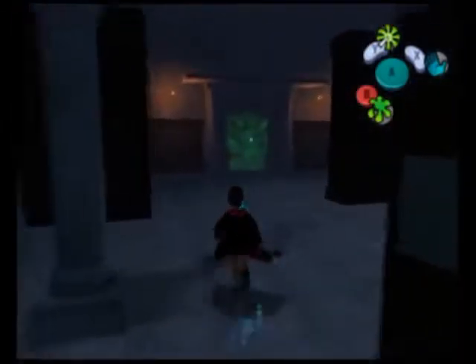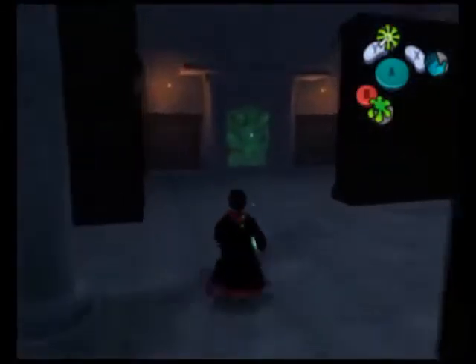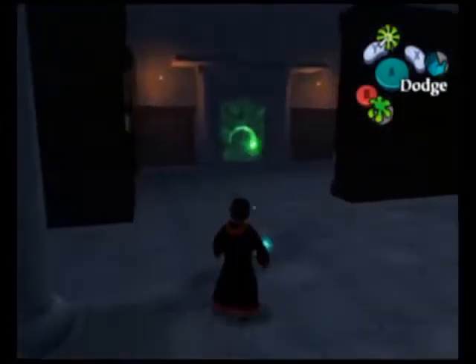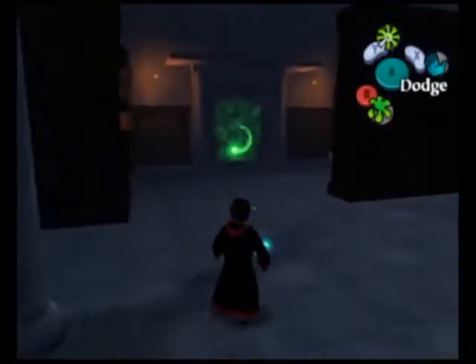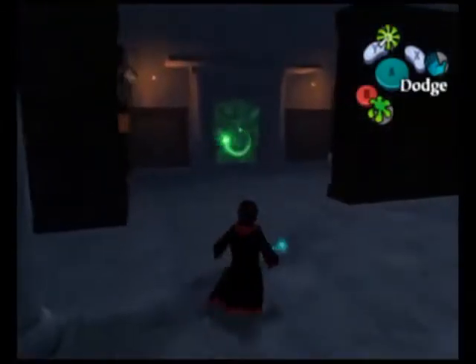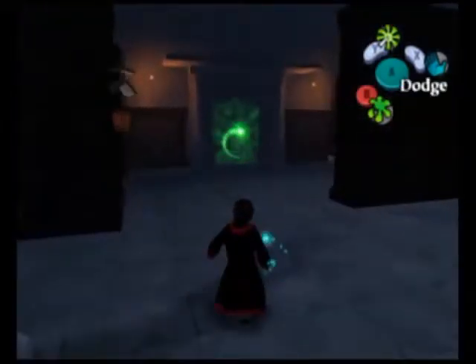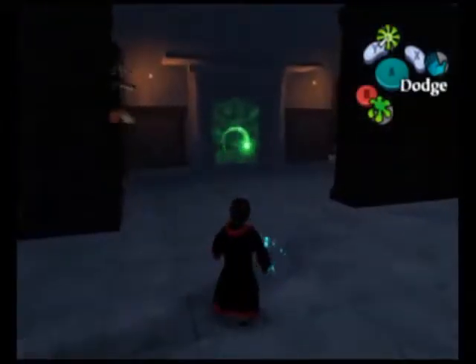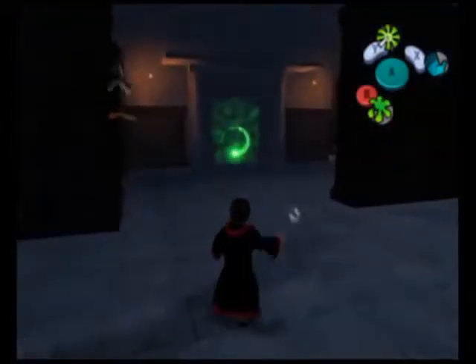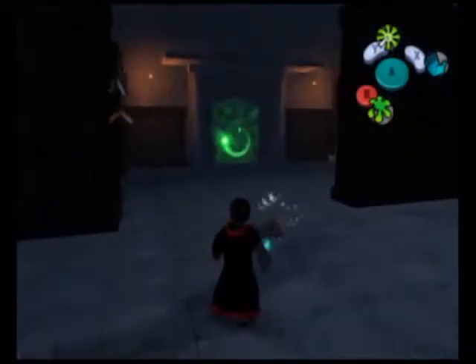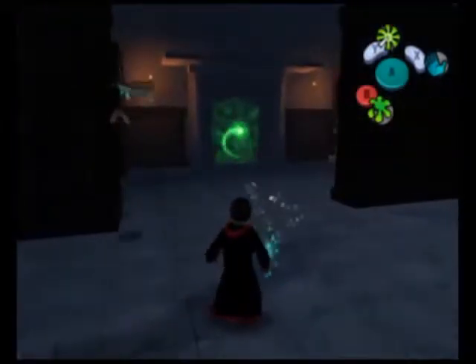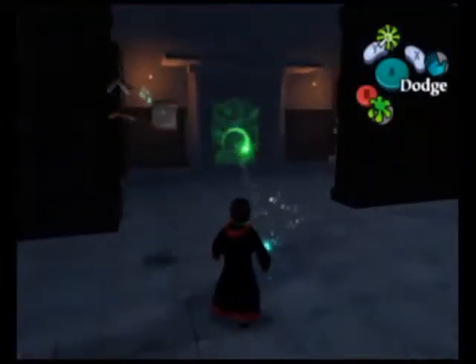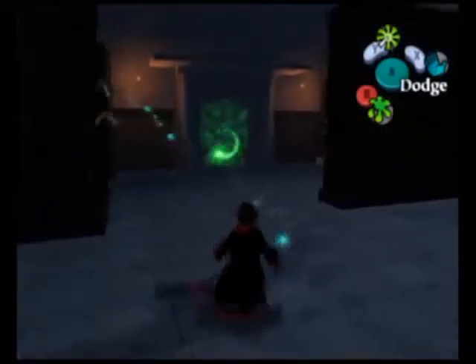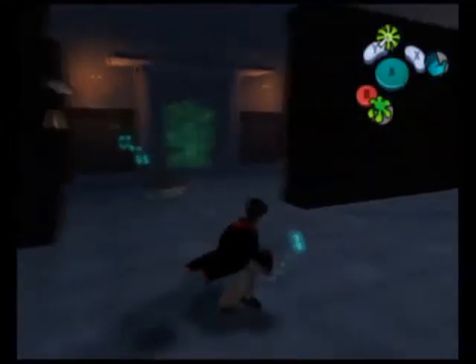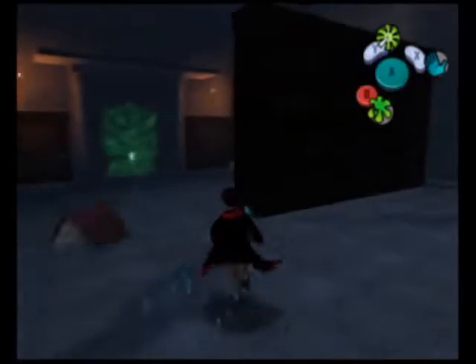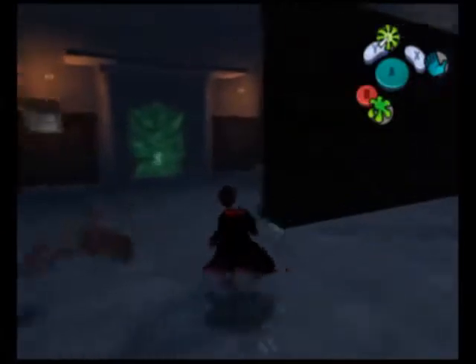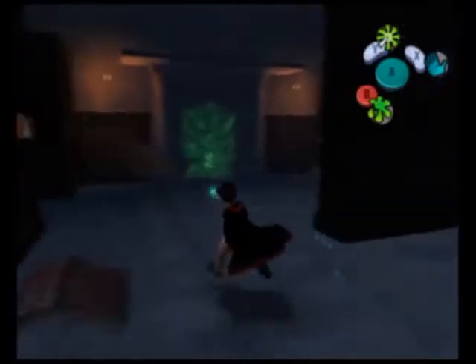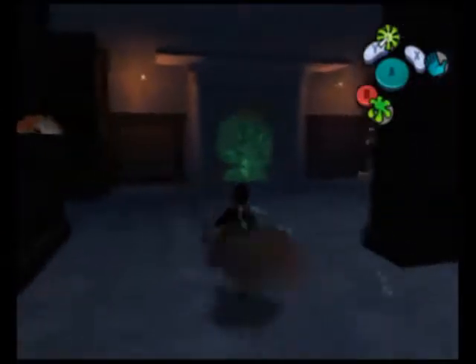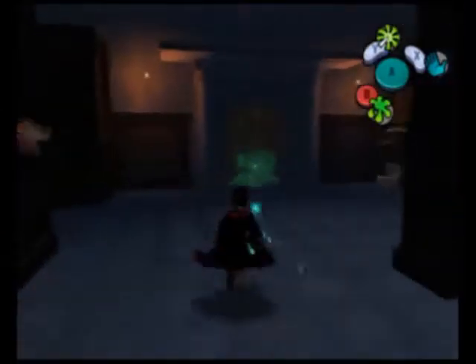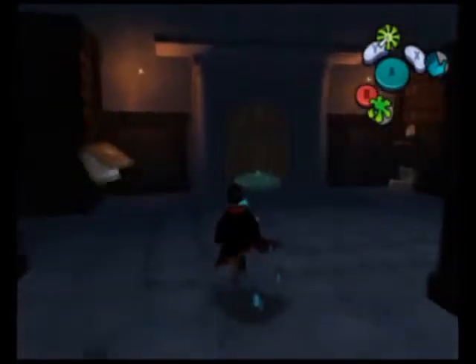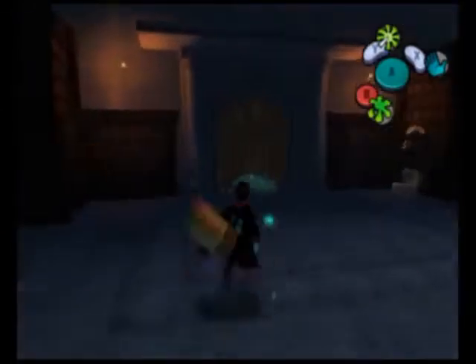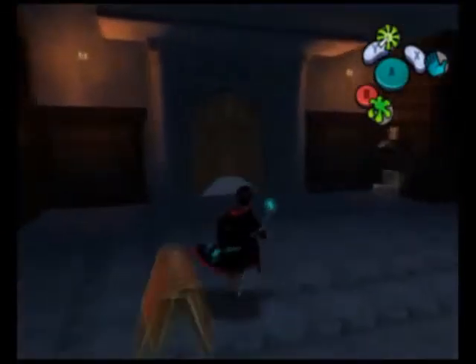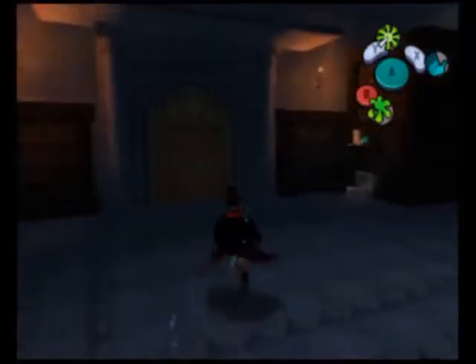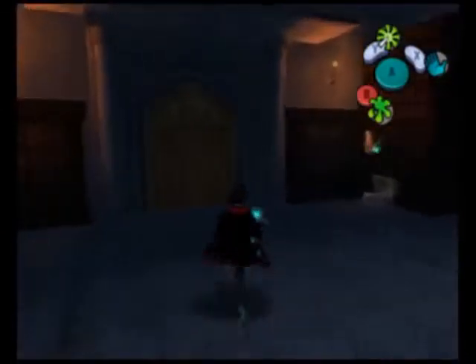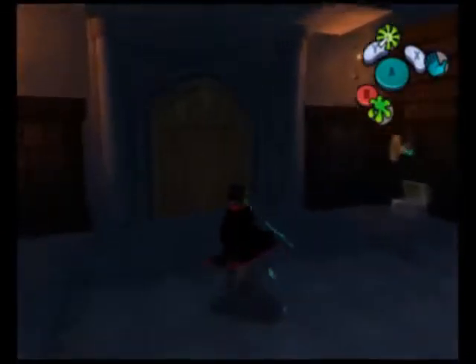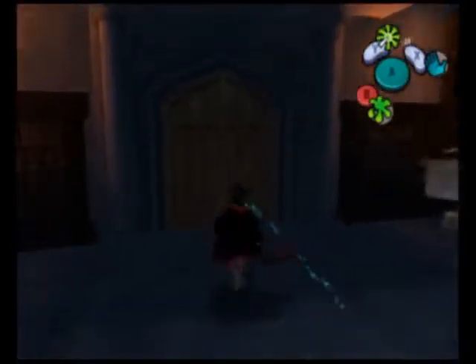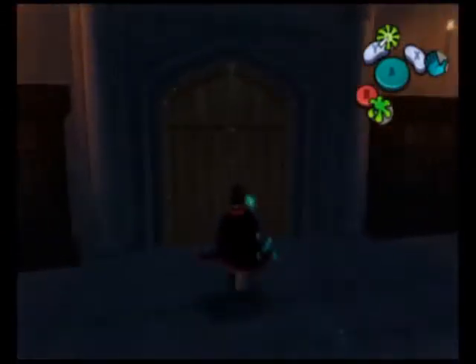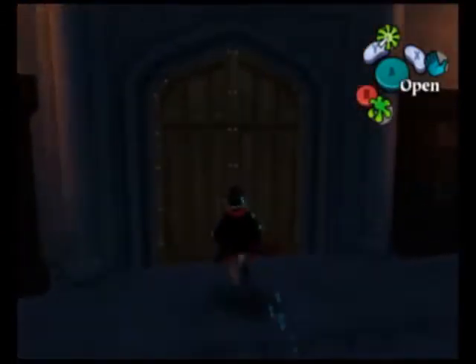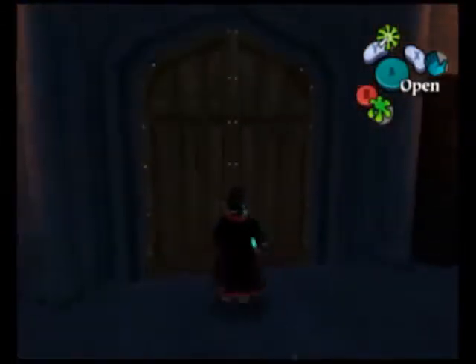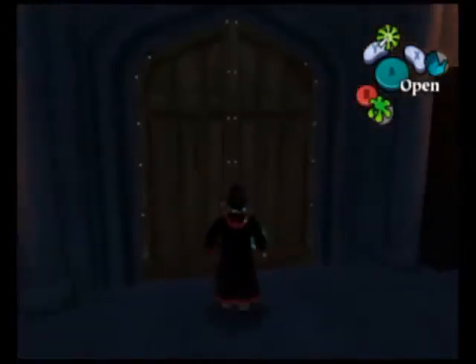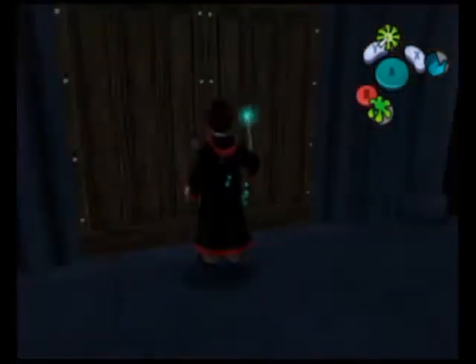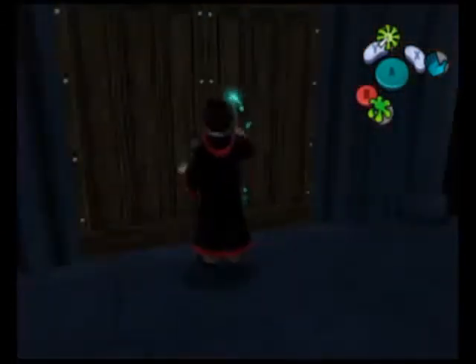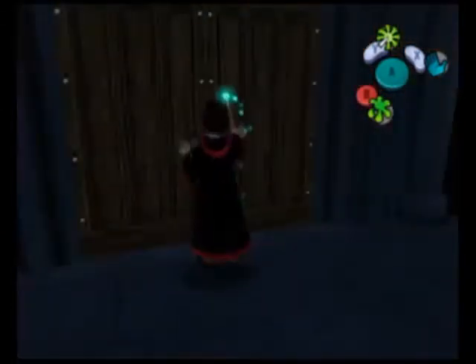We can use our L target and cast a spell on it, avoid the flying books, and we can finally make our way through.